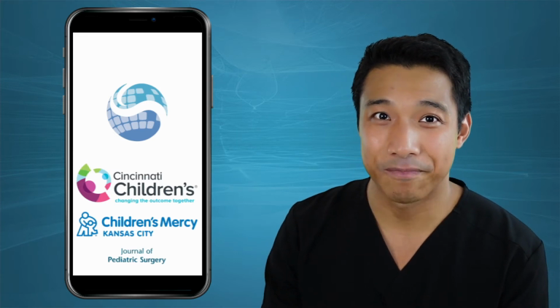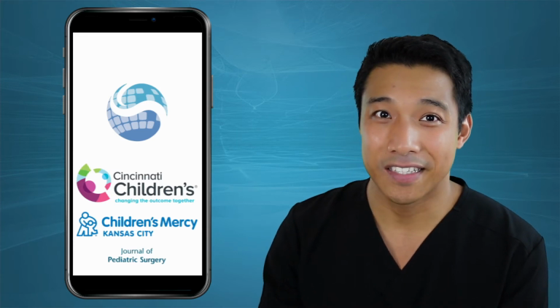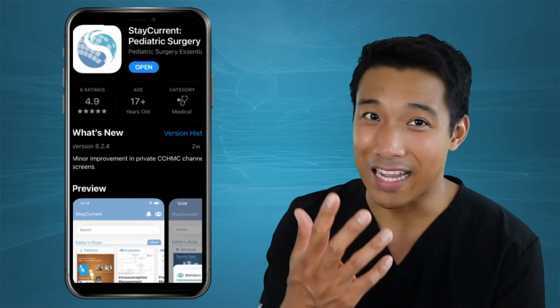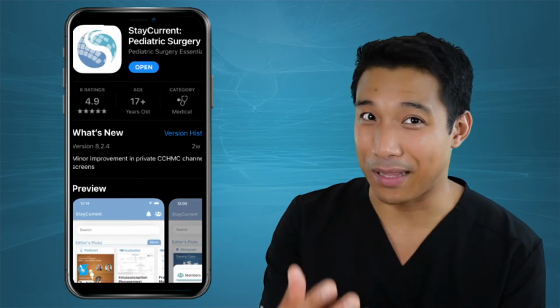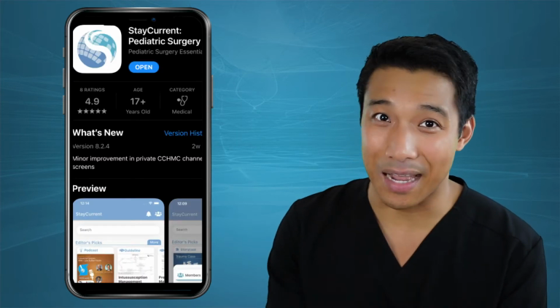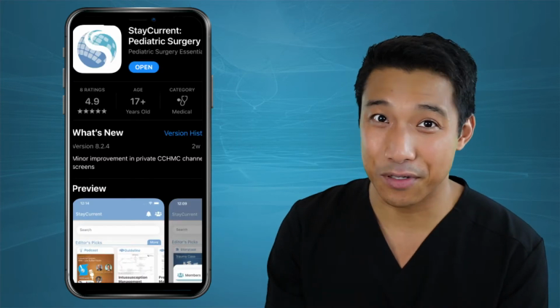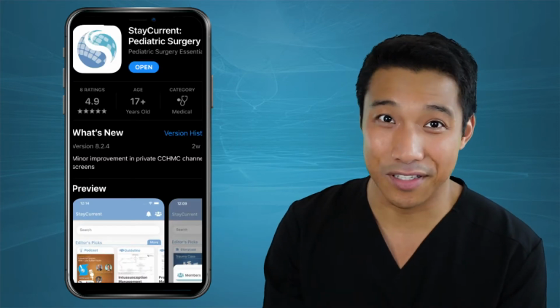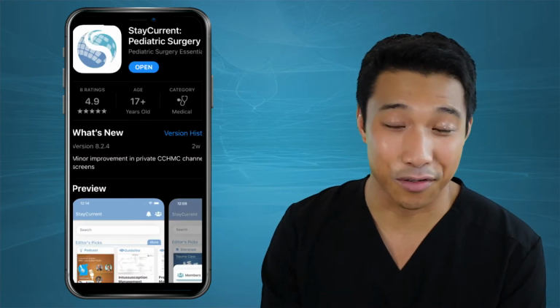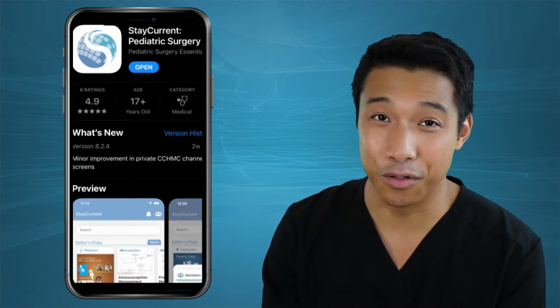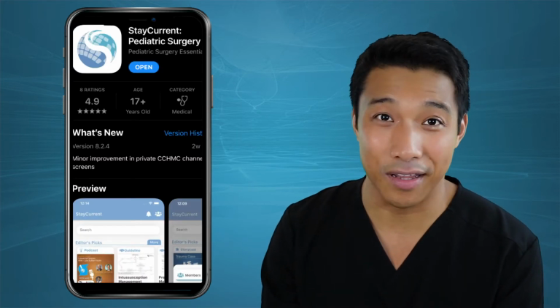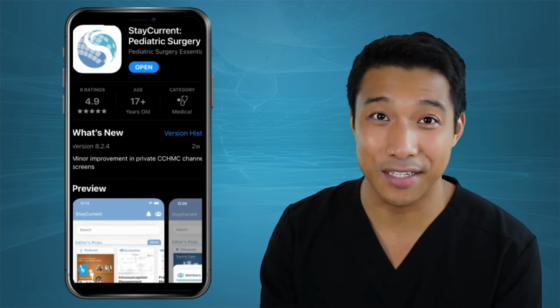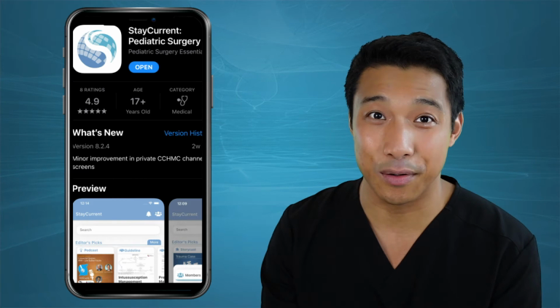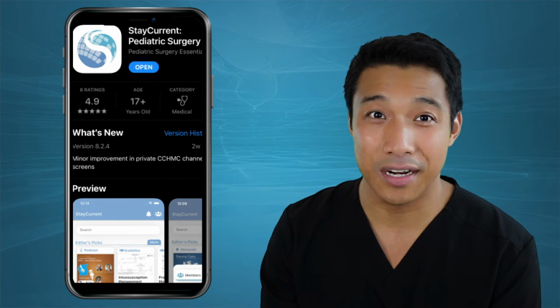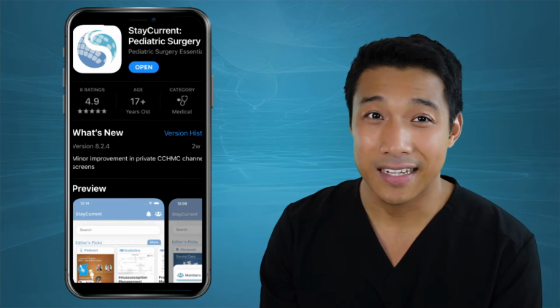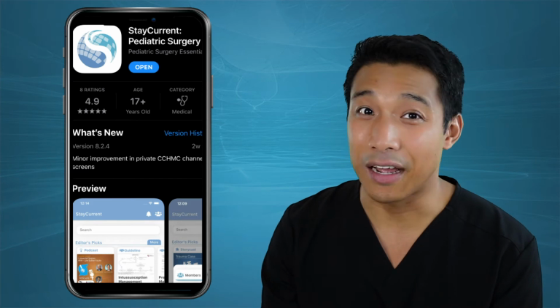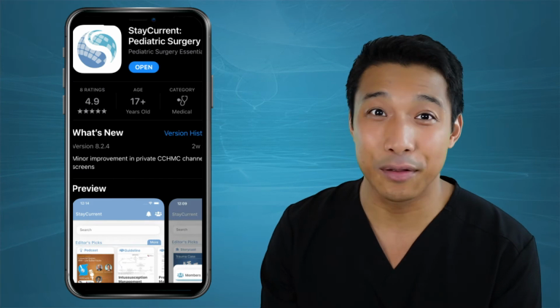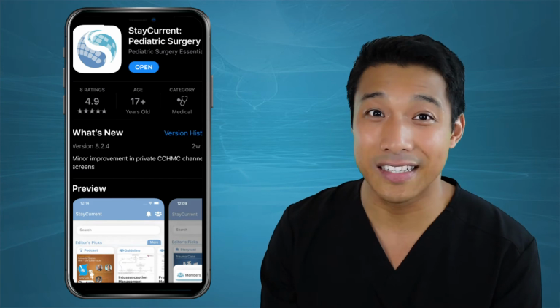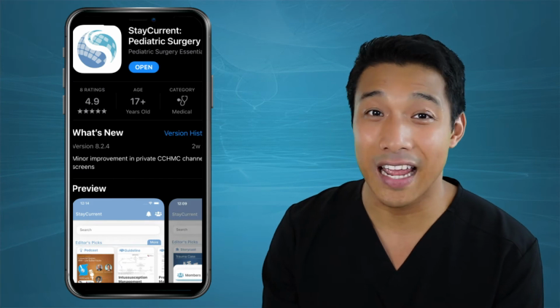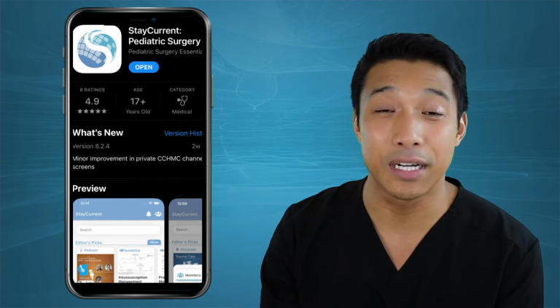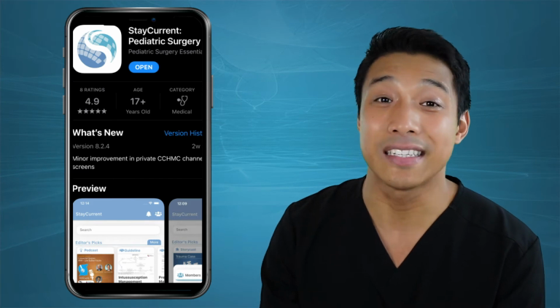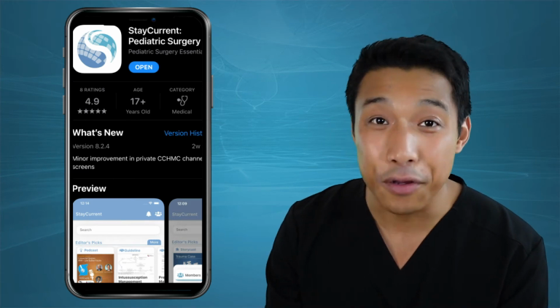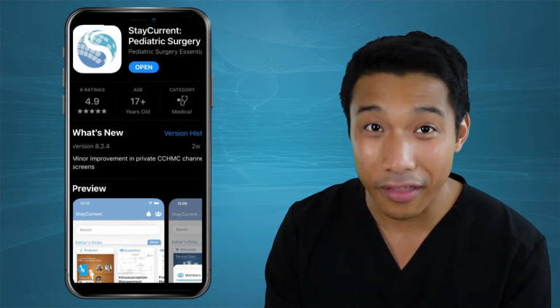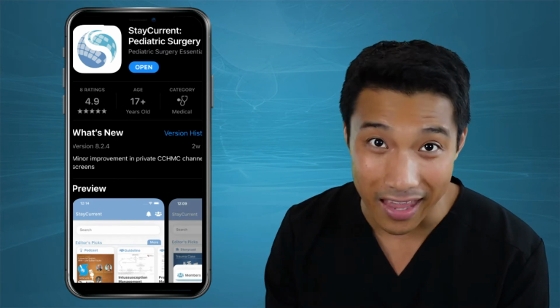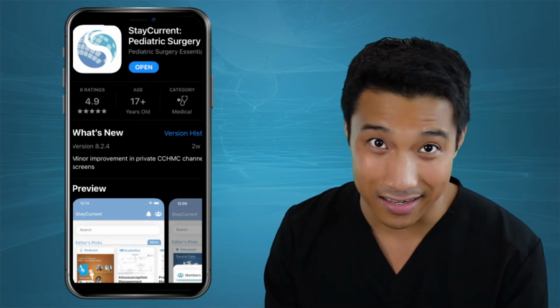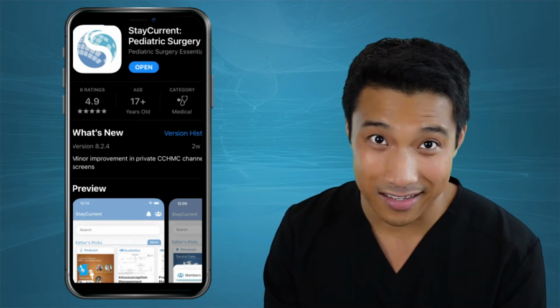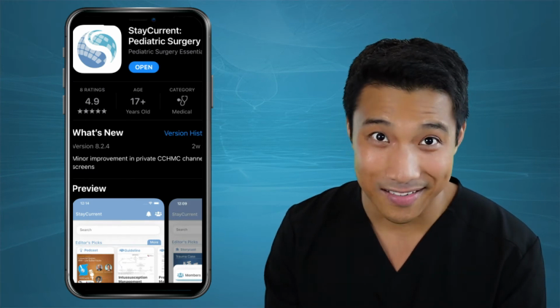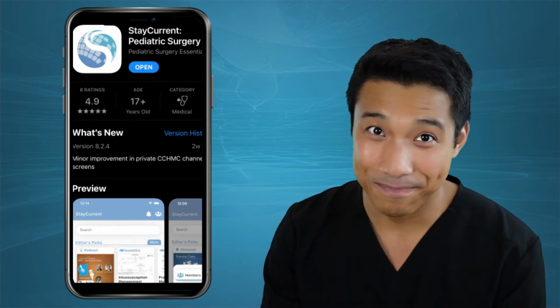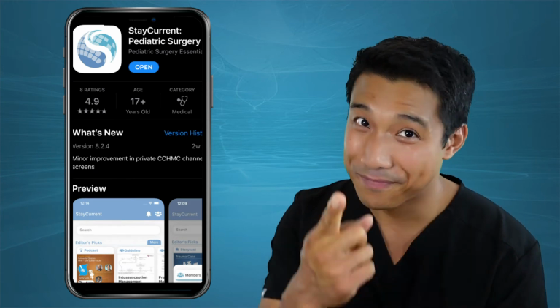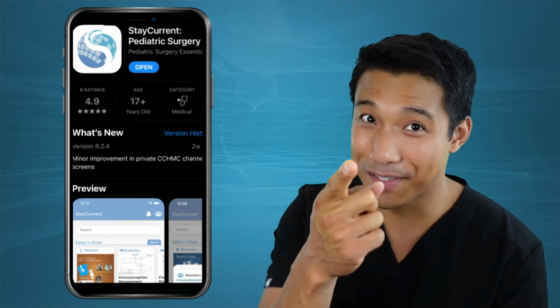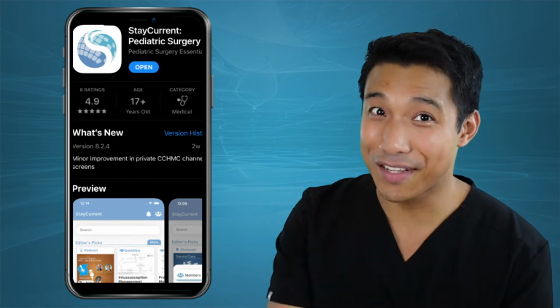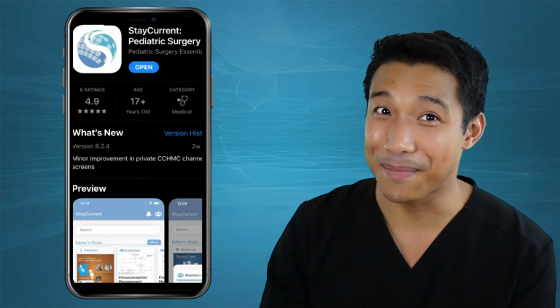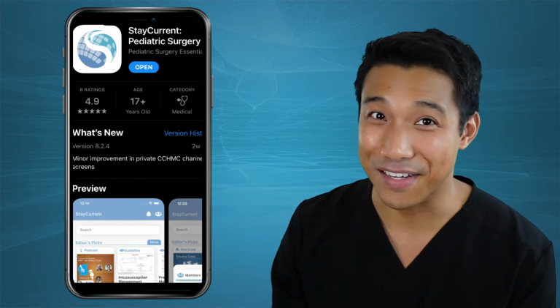It's in the Apple App Store, it's in the Google Play Store. Download it today, but until then, enjoy the episode.